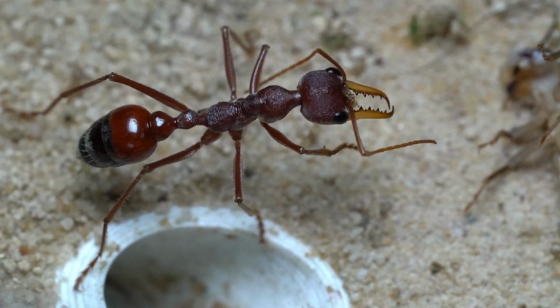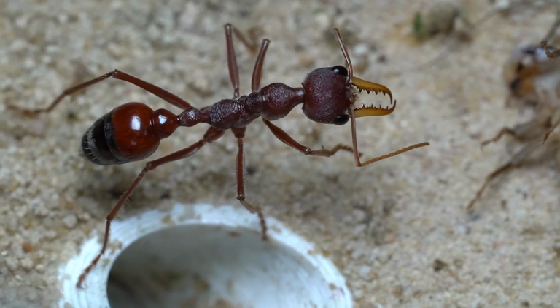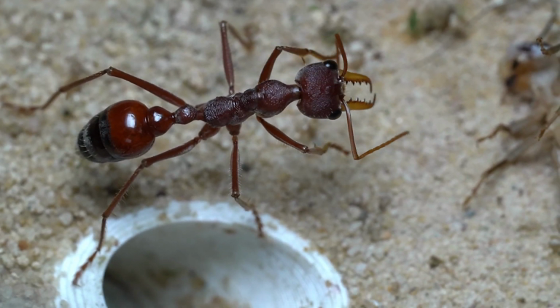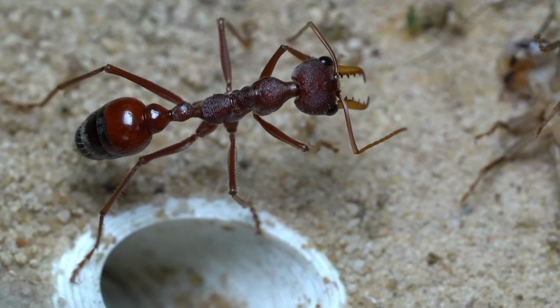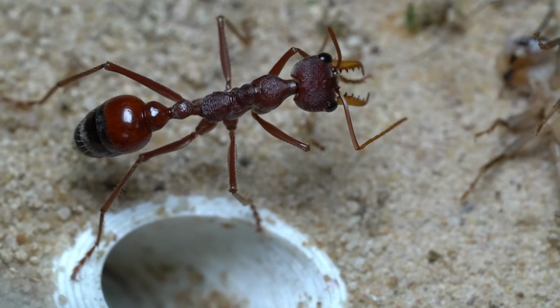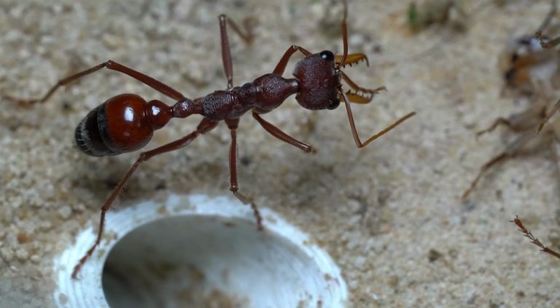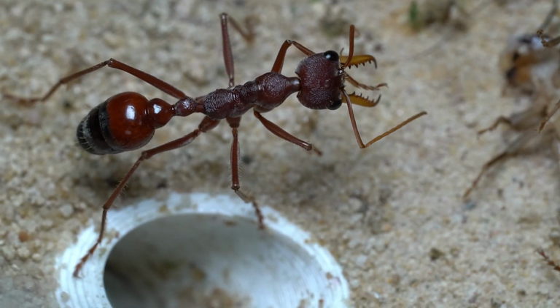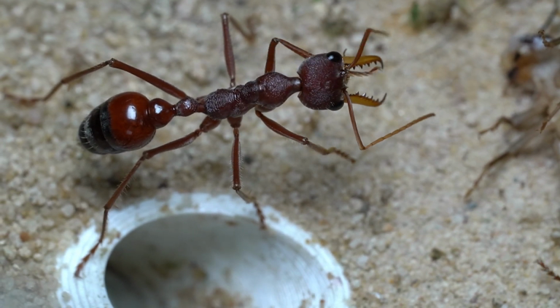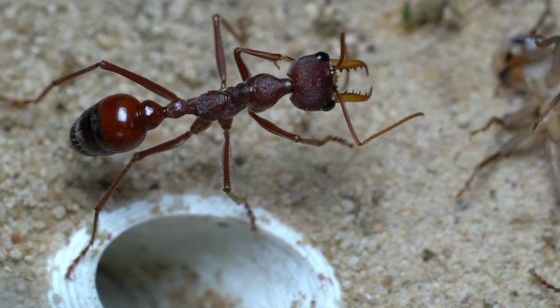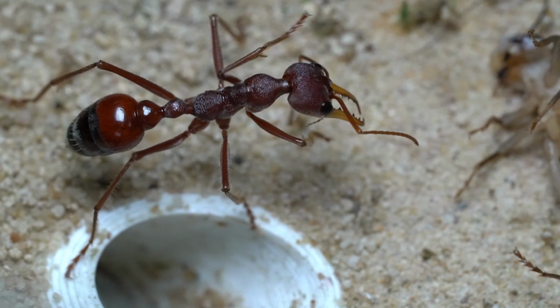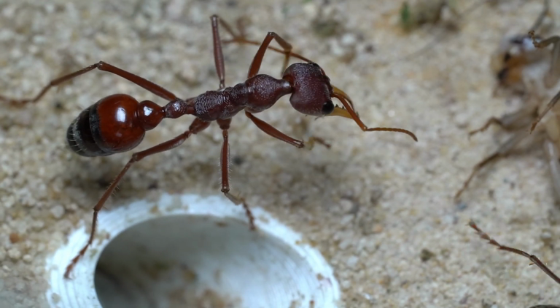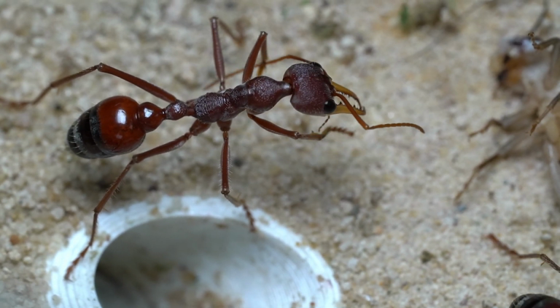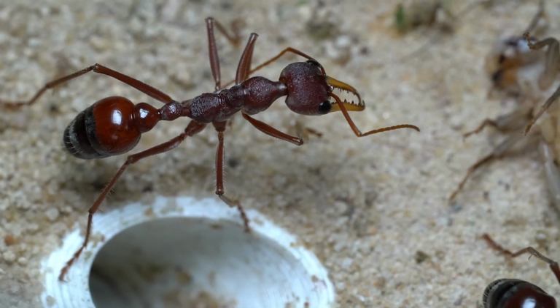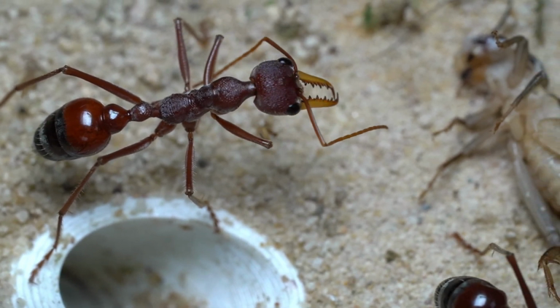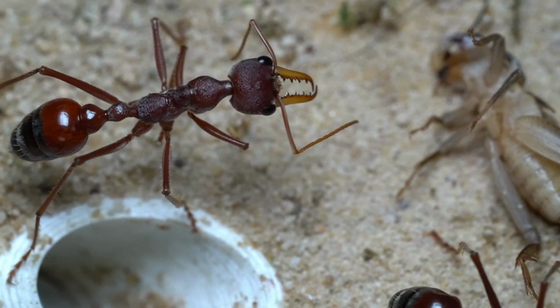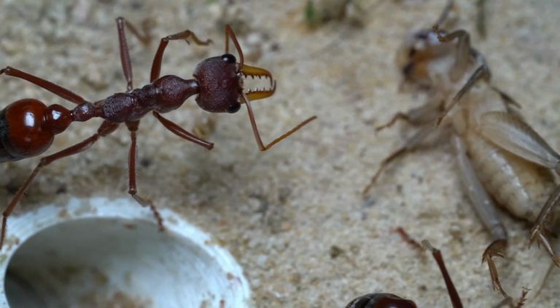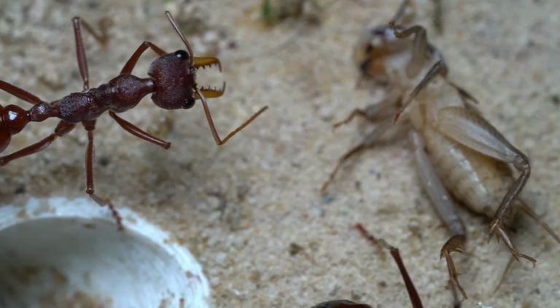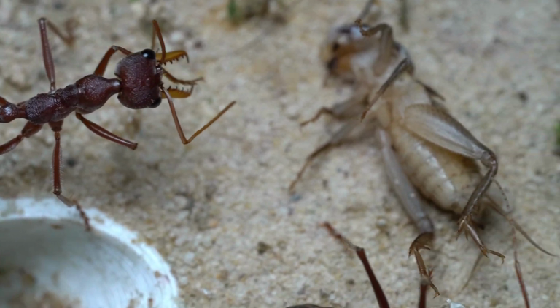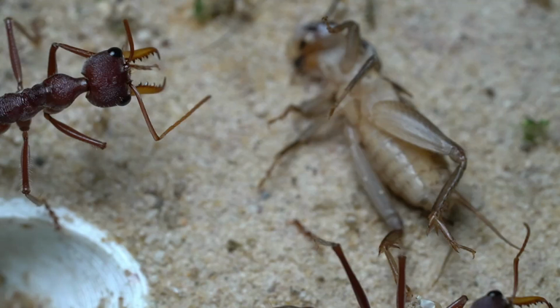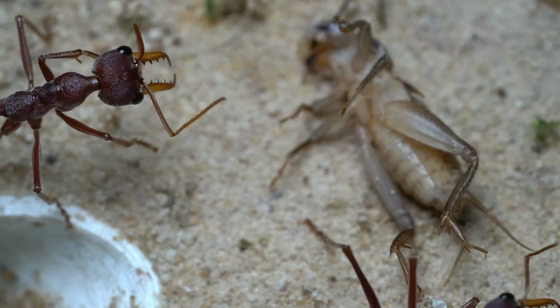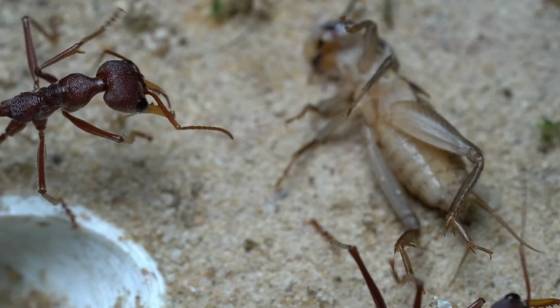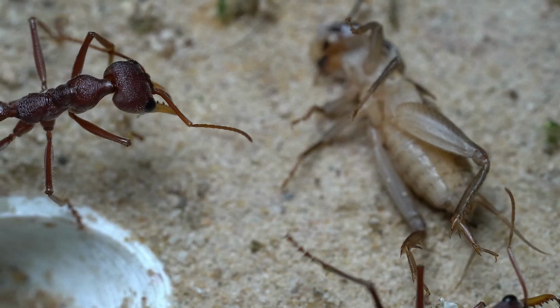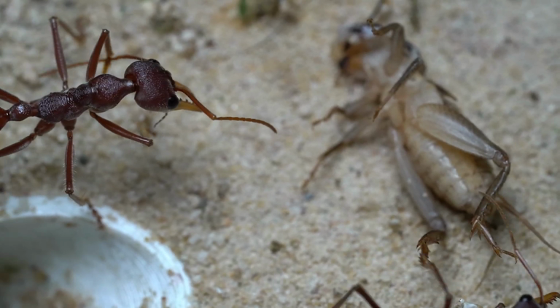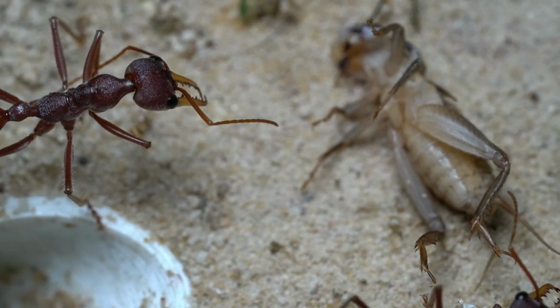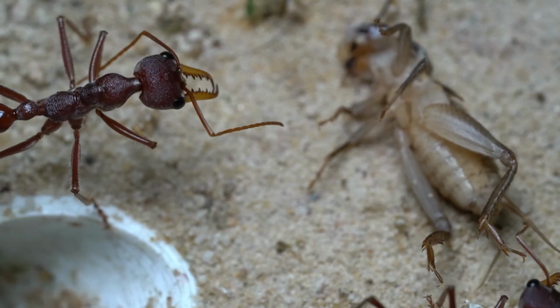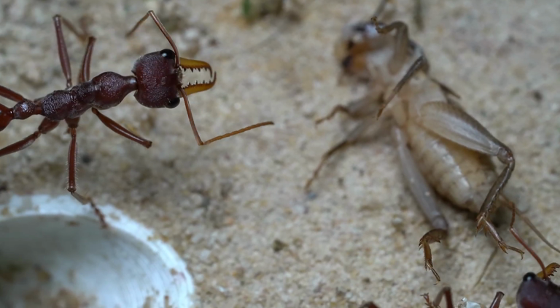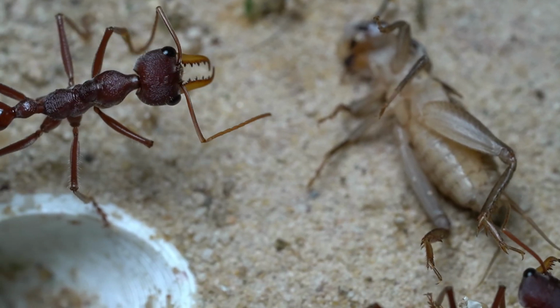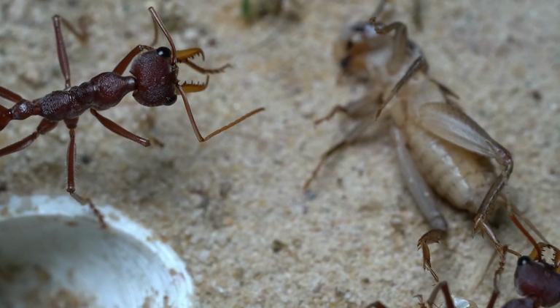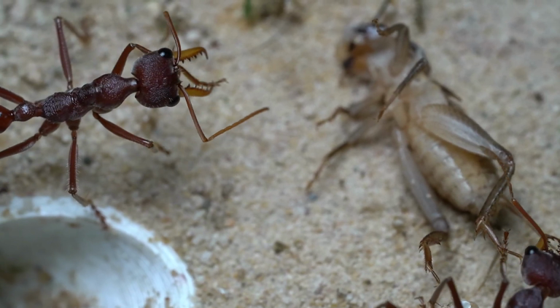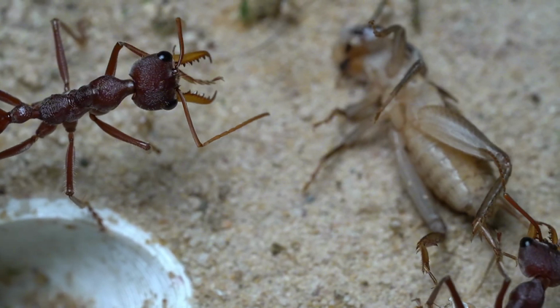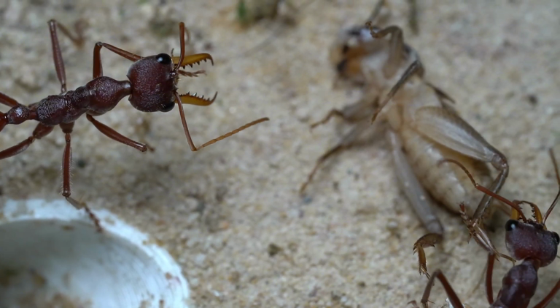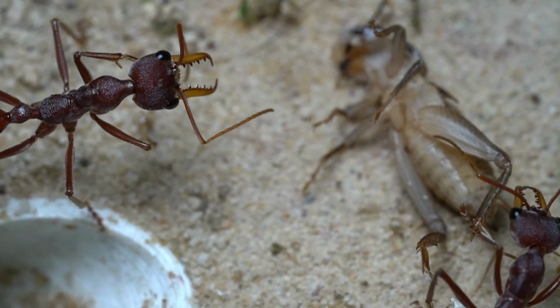Although the cricket is not just to satisfy their hunger. It holds far more value to the colony as a whole.